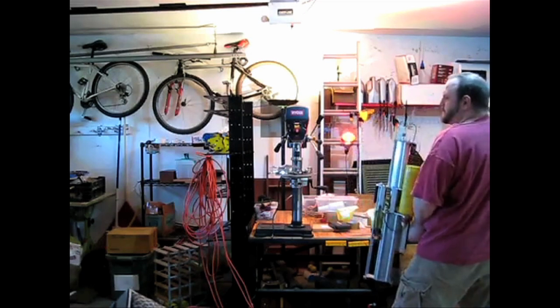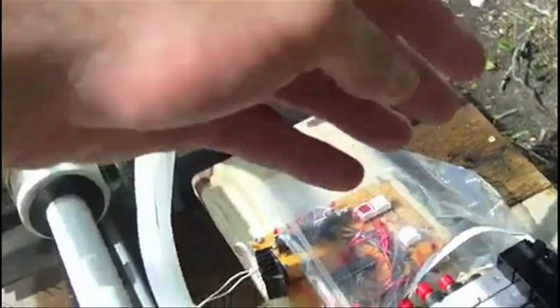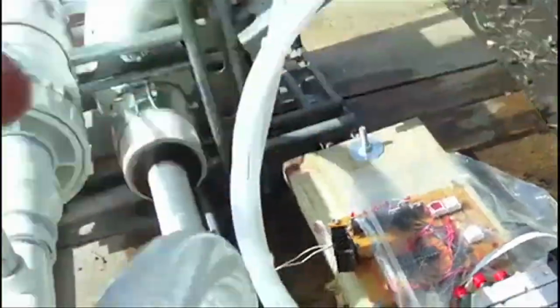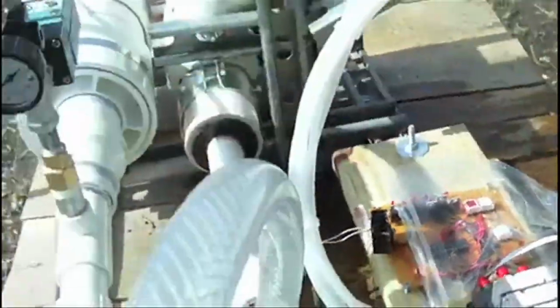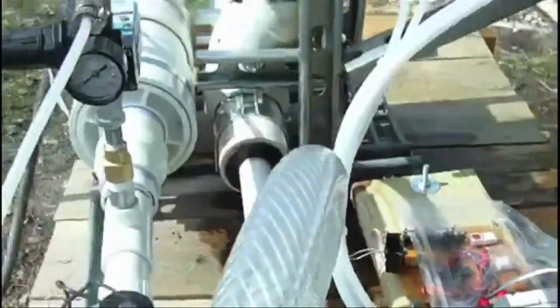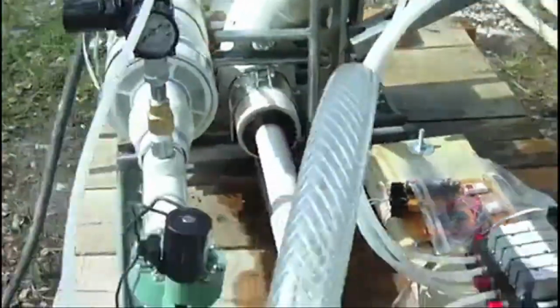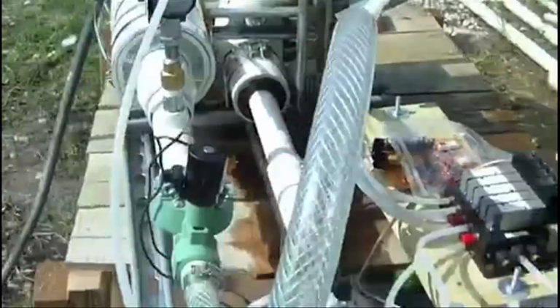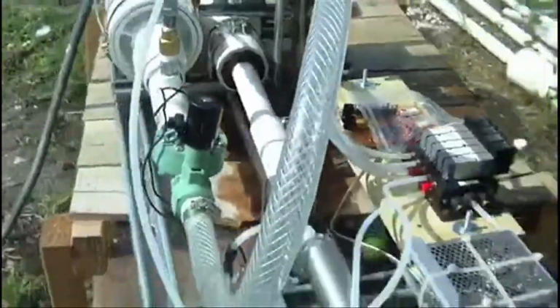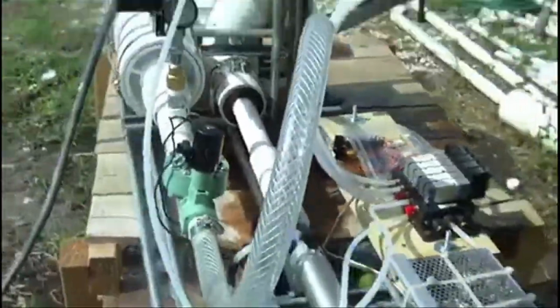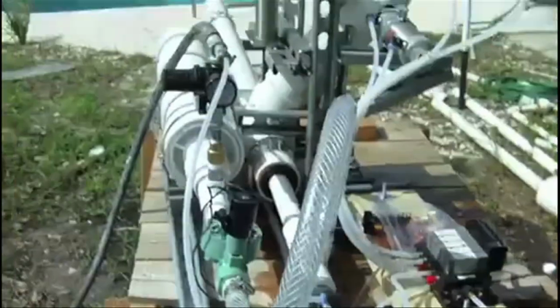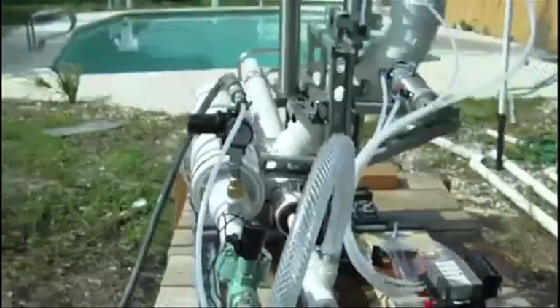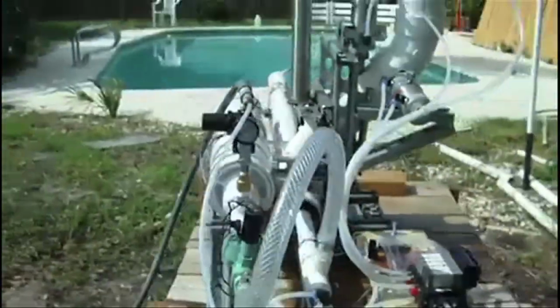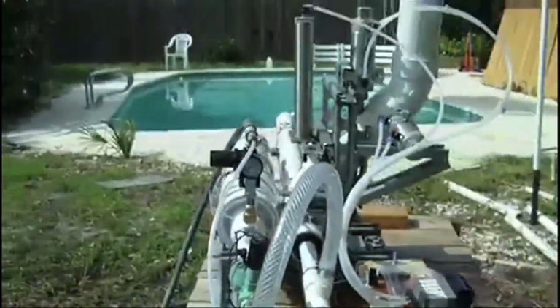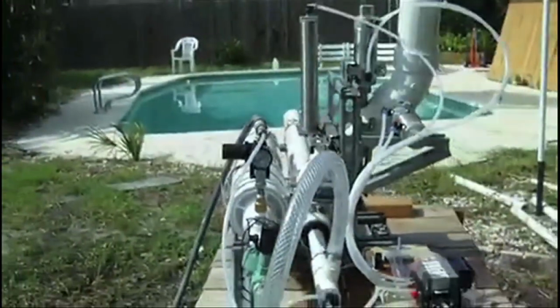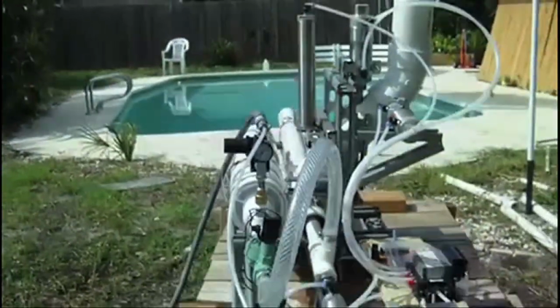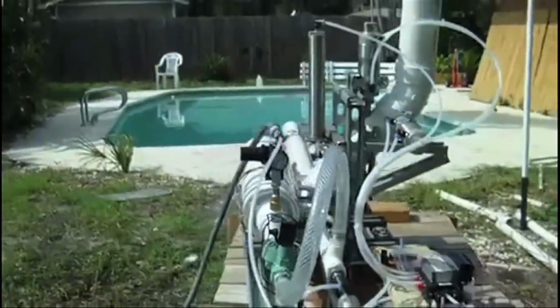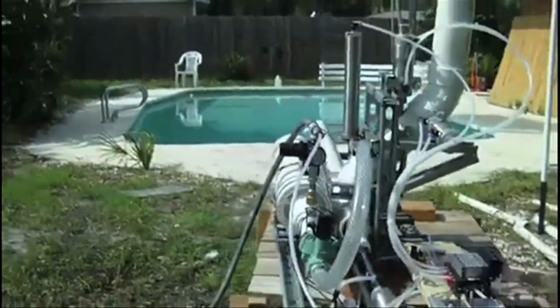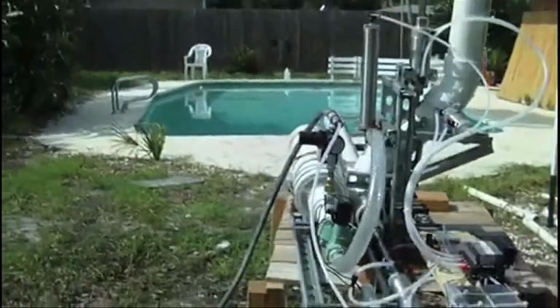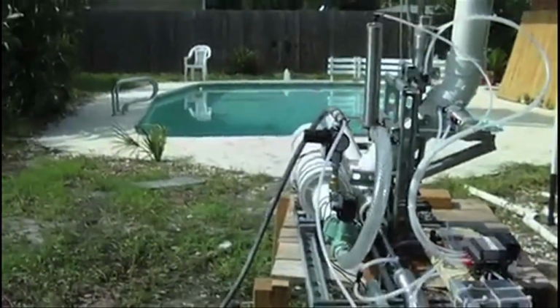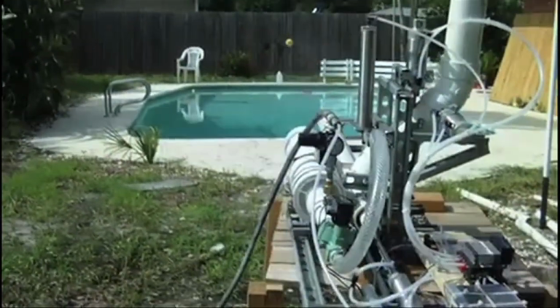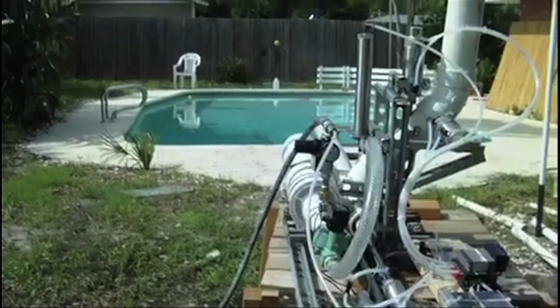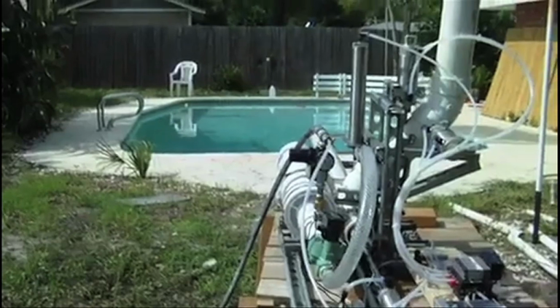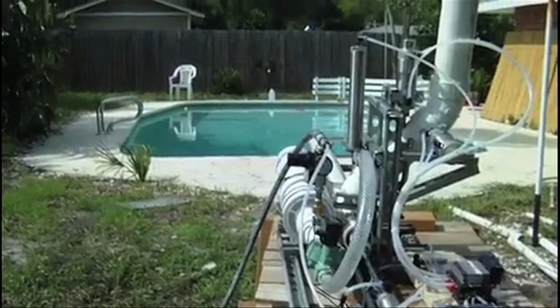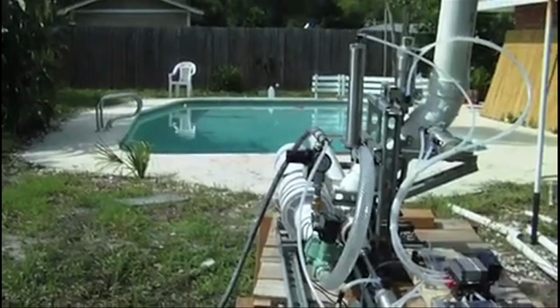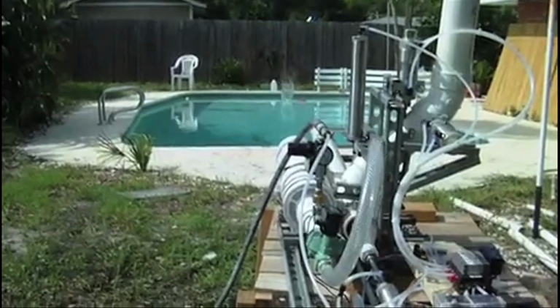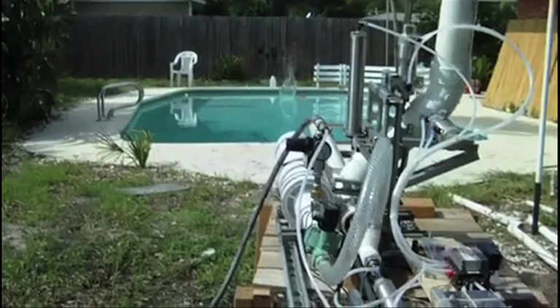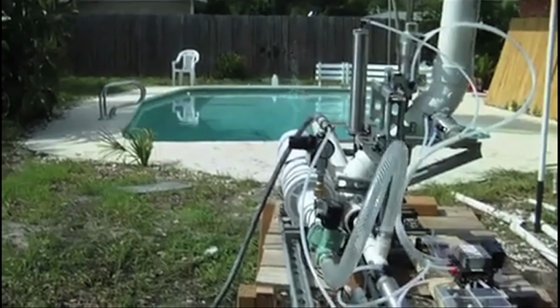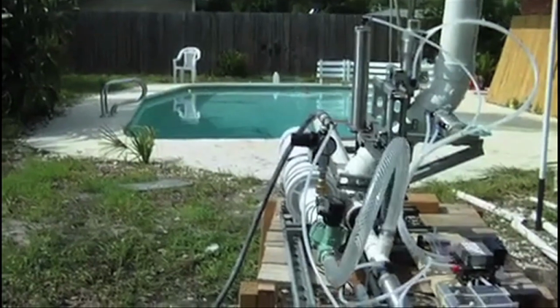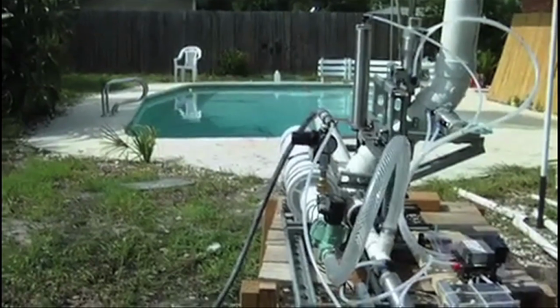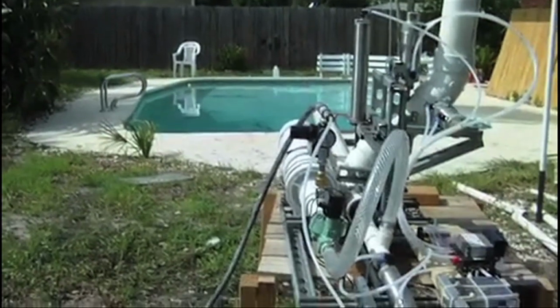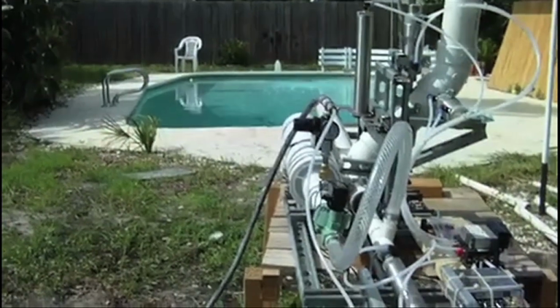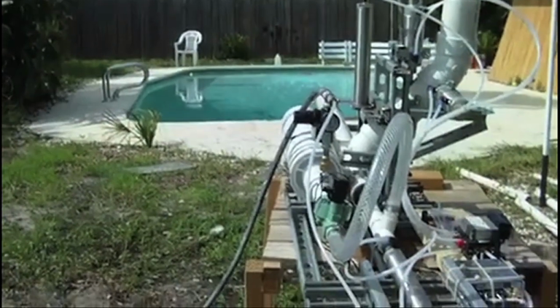A homemade fully automatic tennis ball cannon takes care of the loading and firing process all by itself.